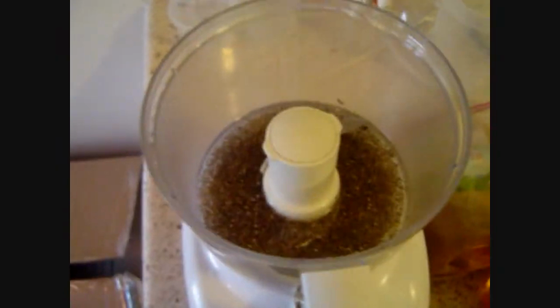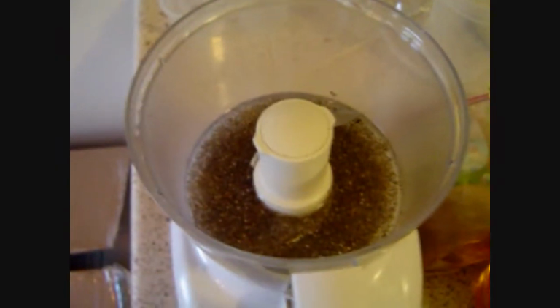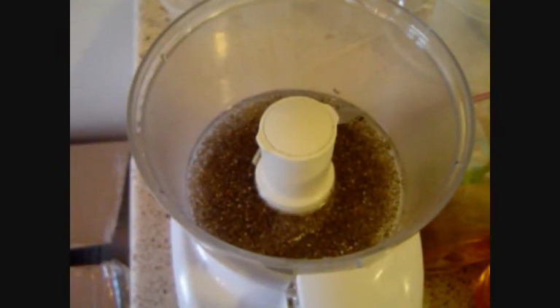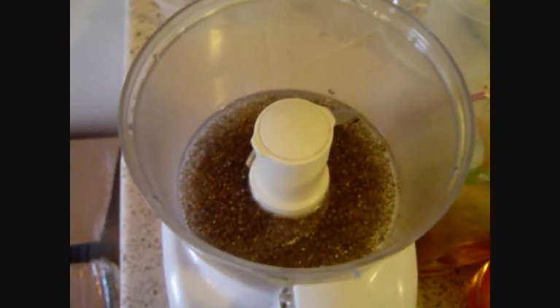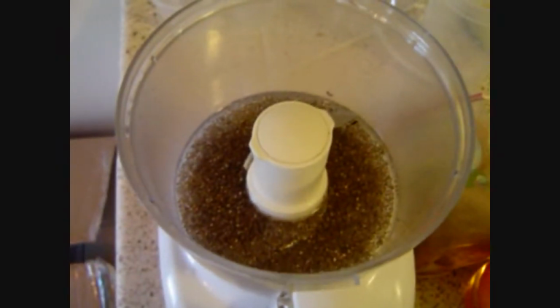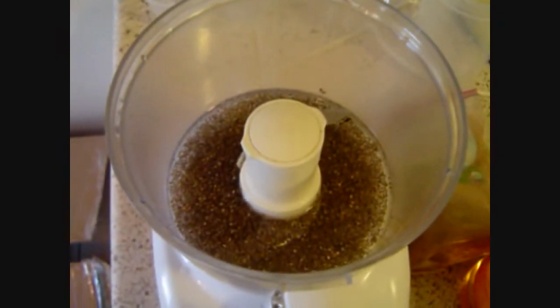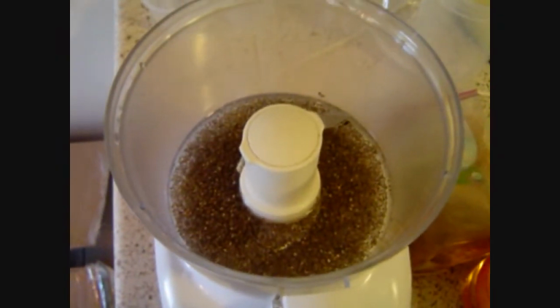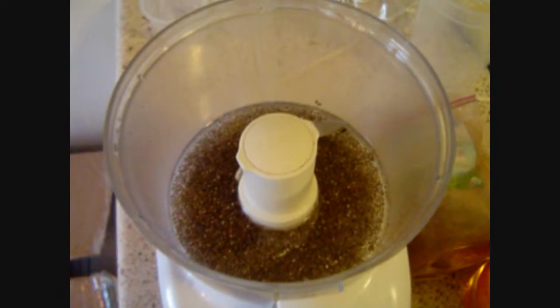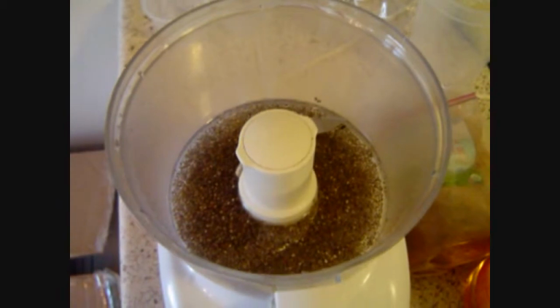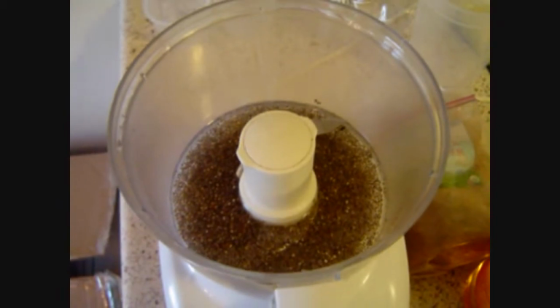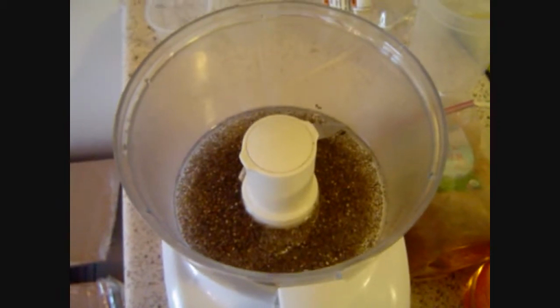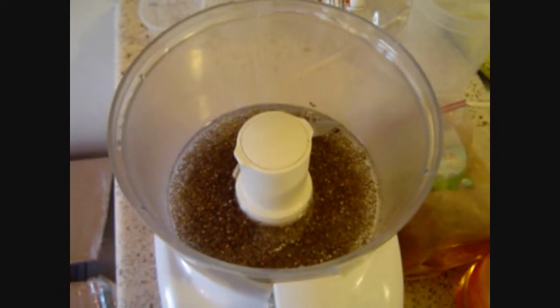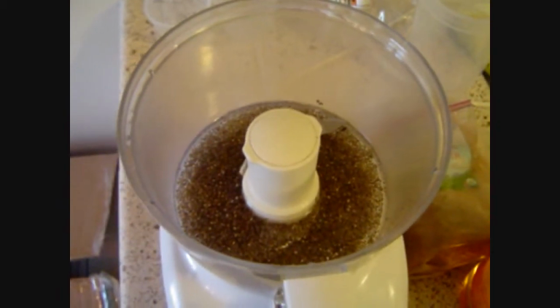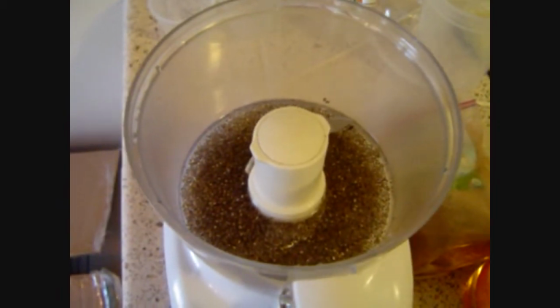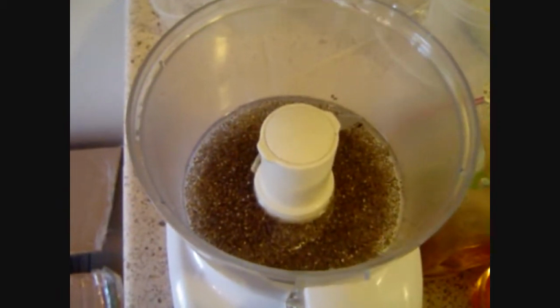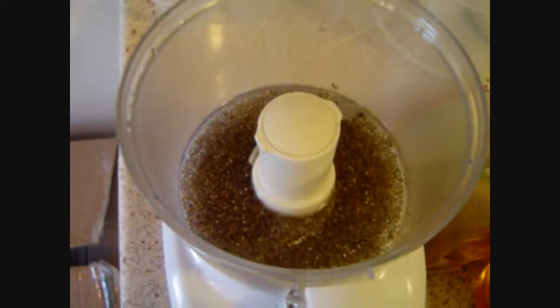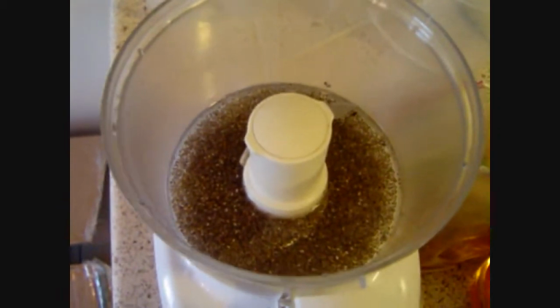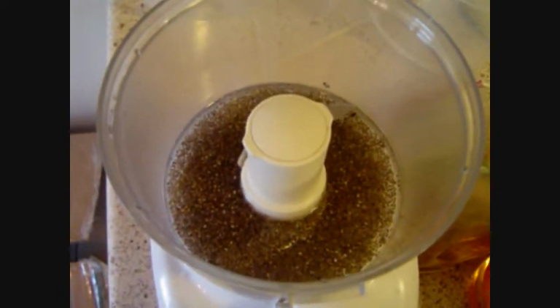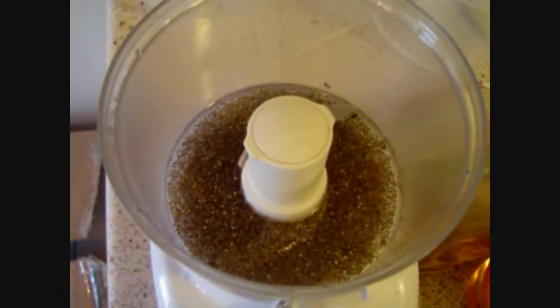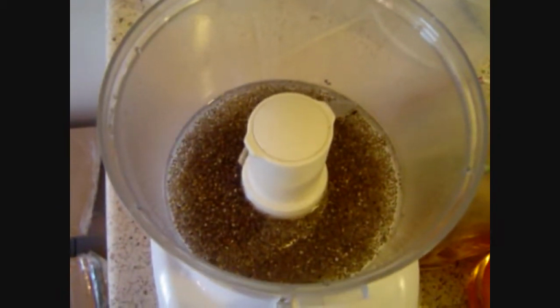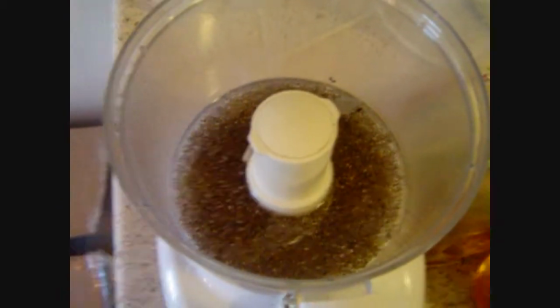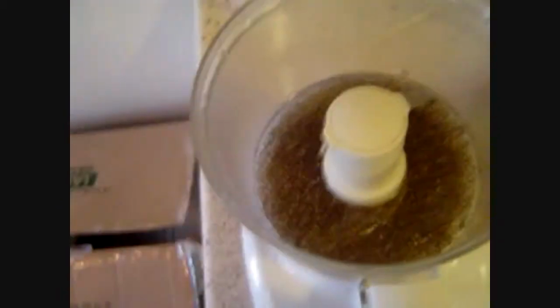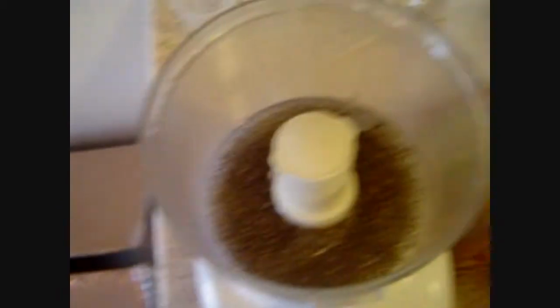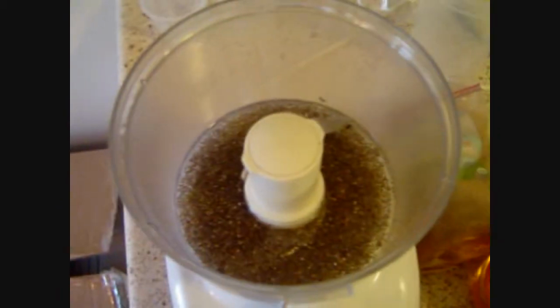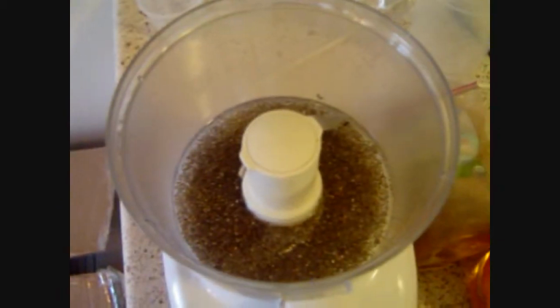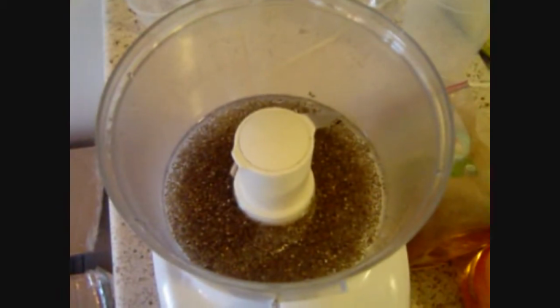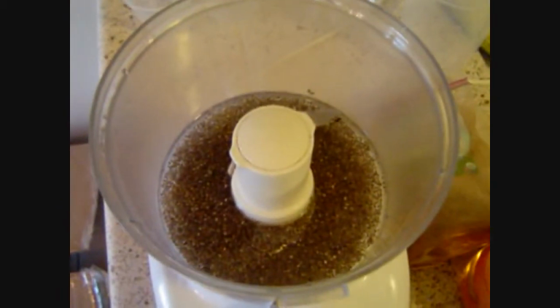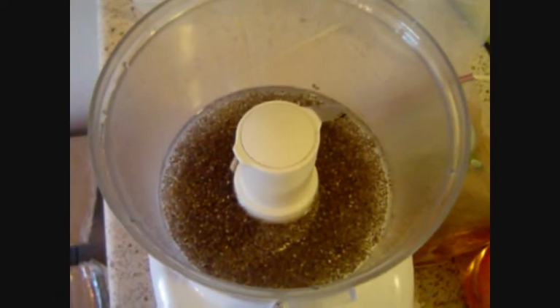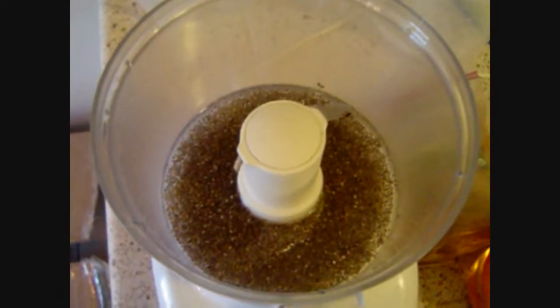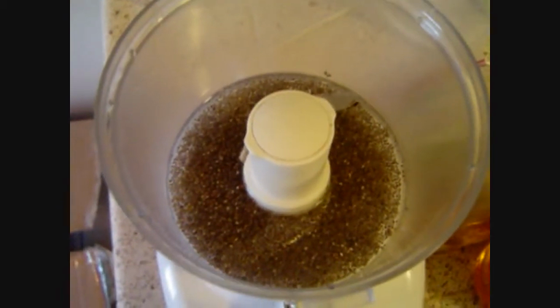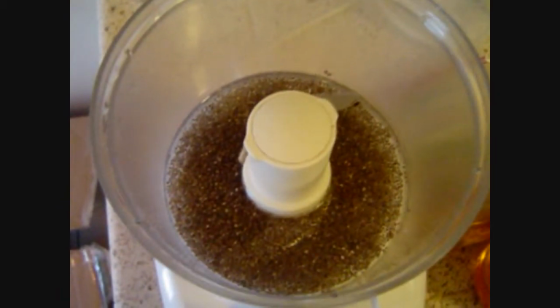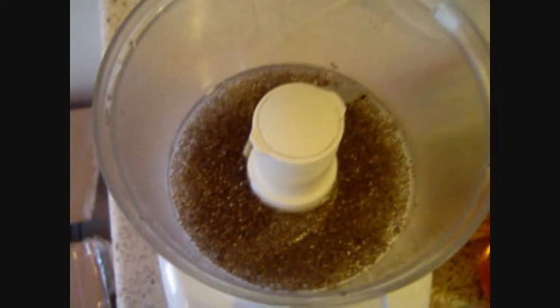Hey guys, it's me, Tekbal Salotsk. I'm doing a little recipe here for the first time.